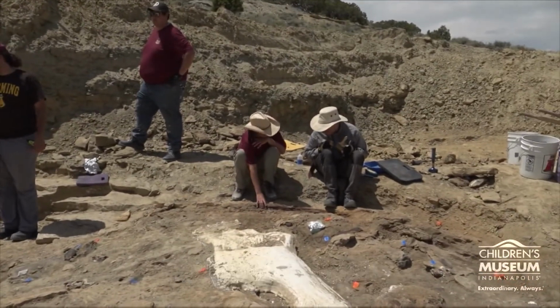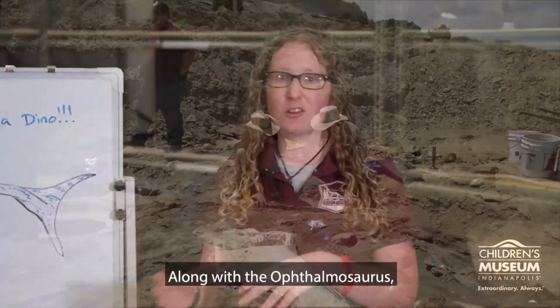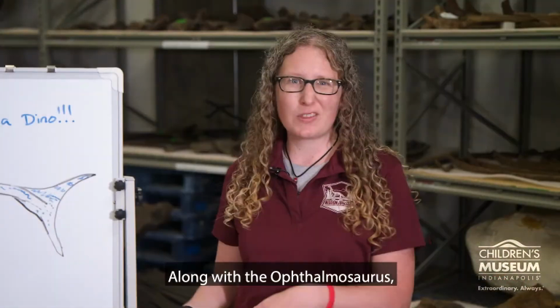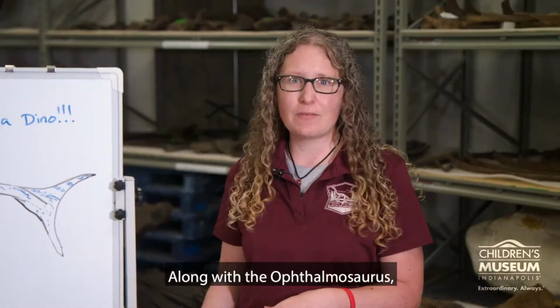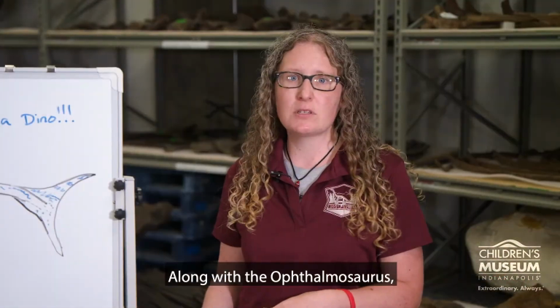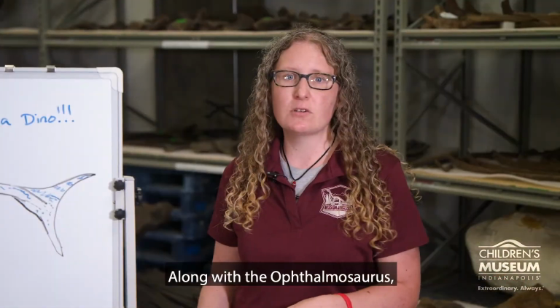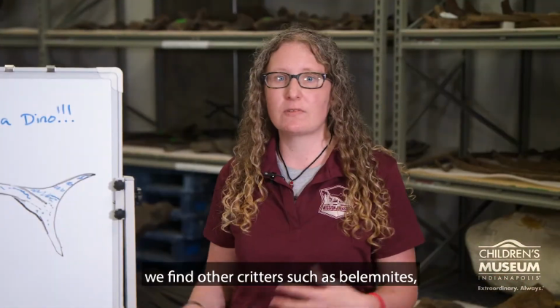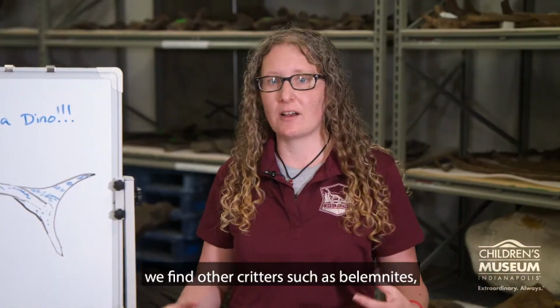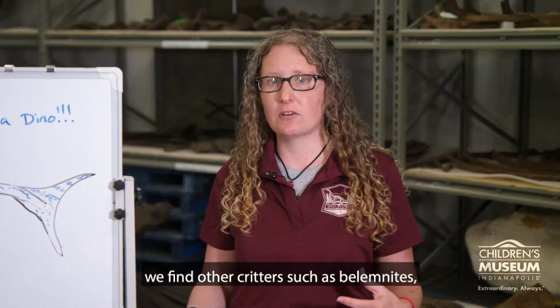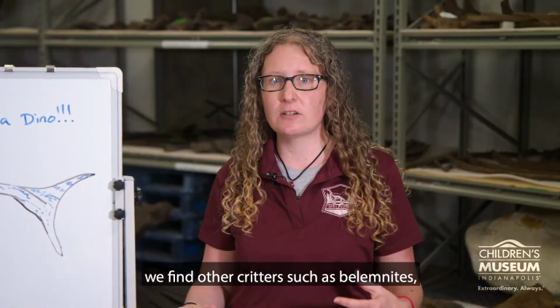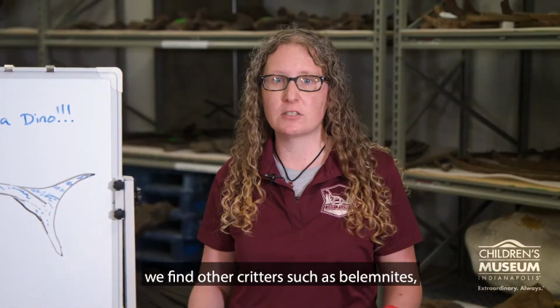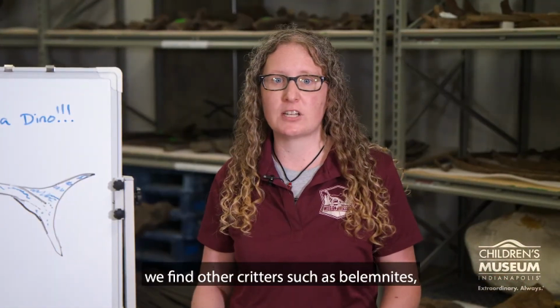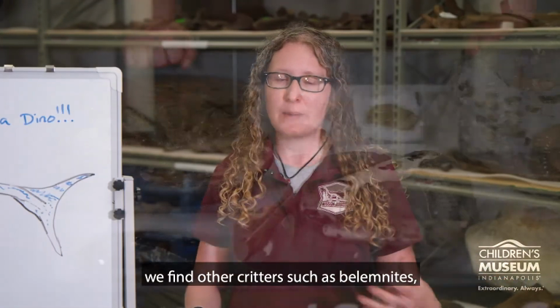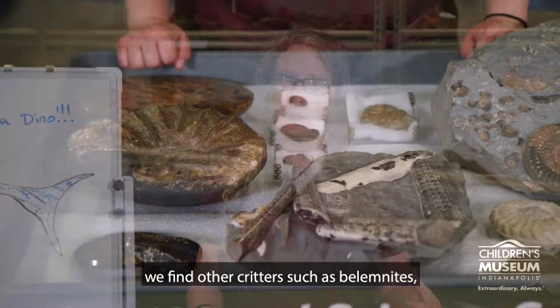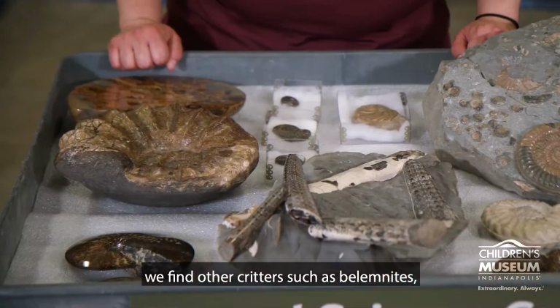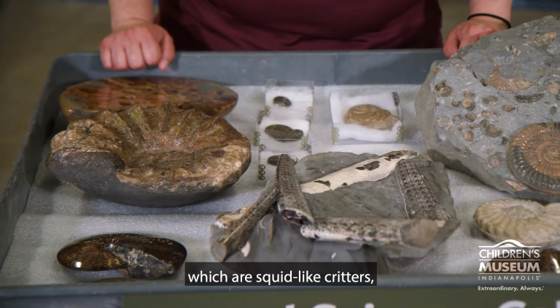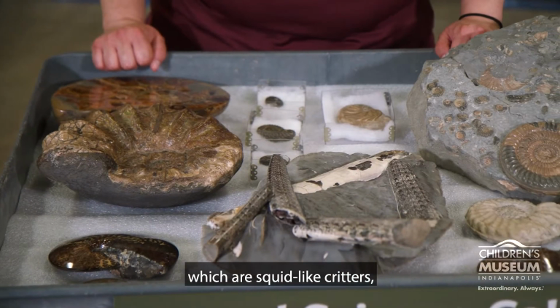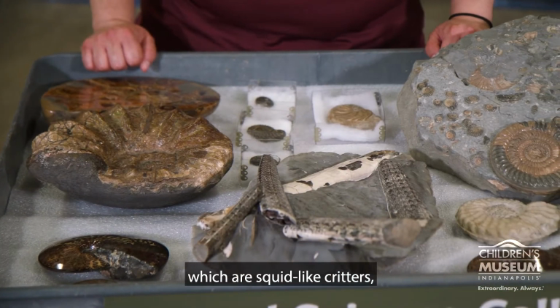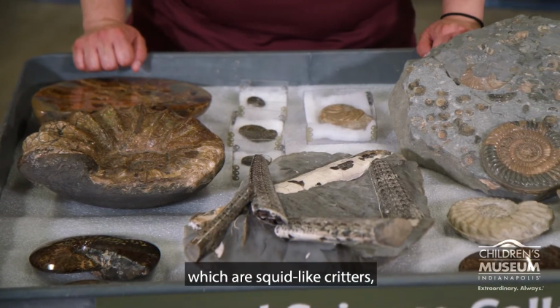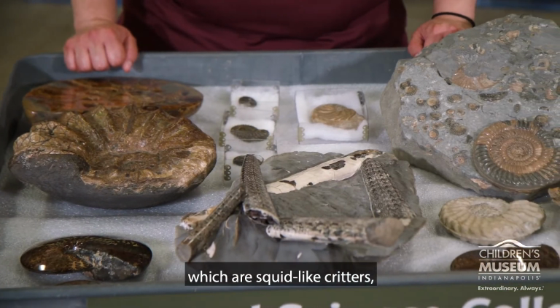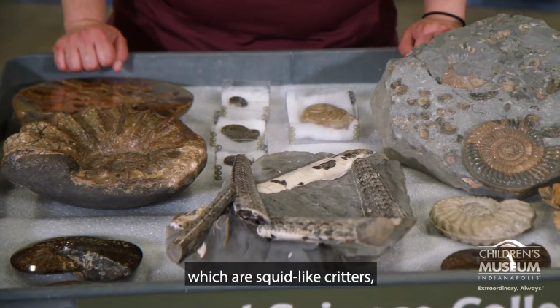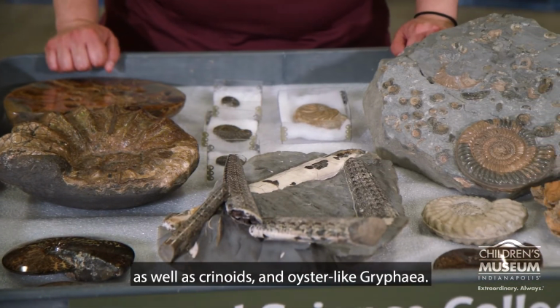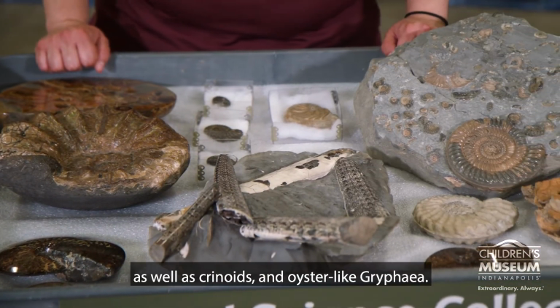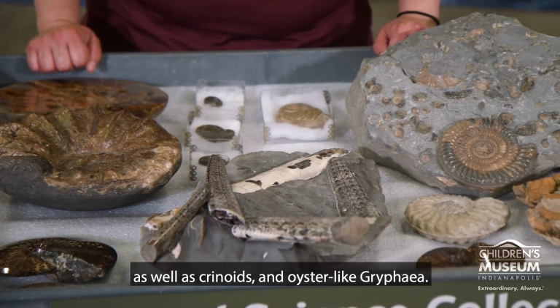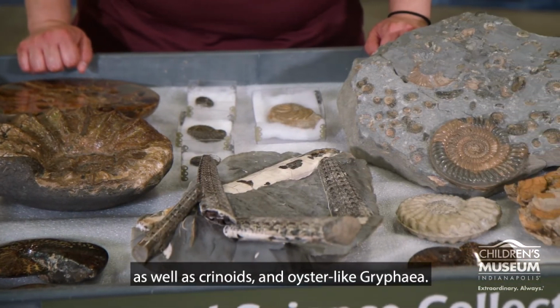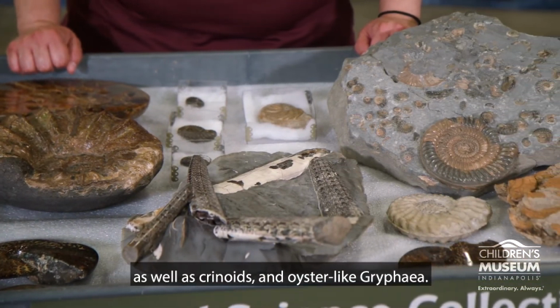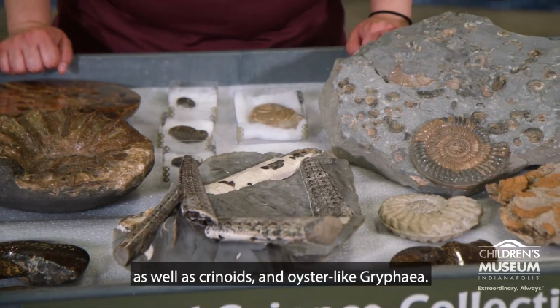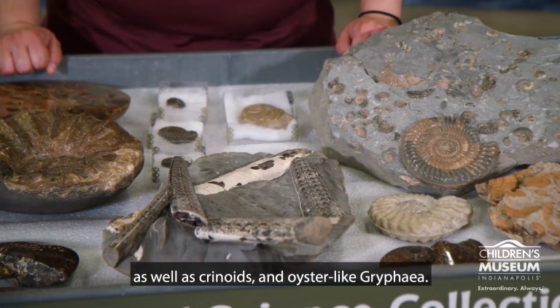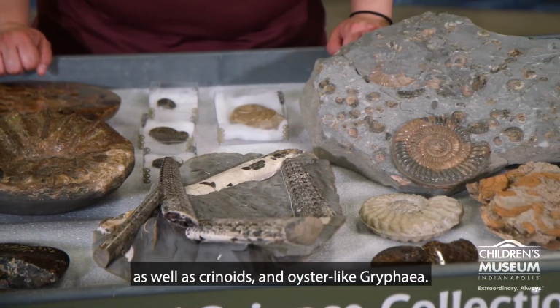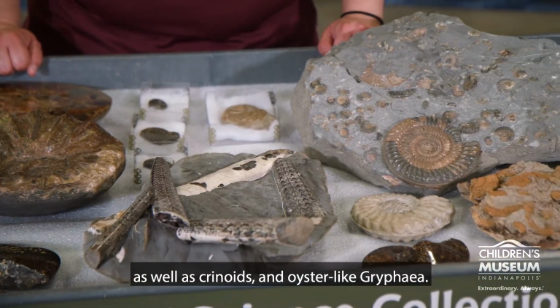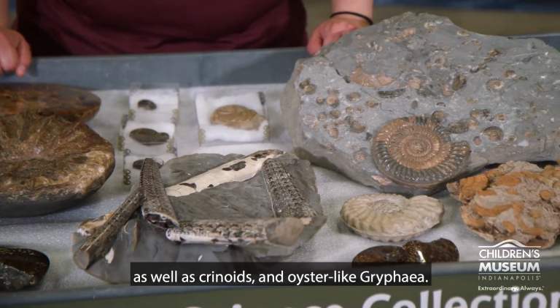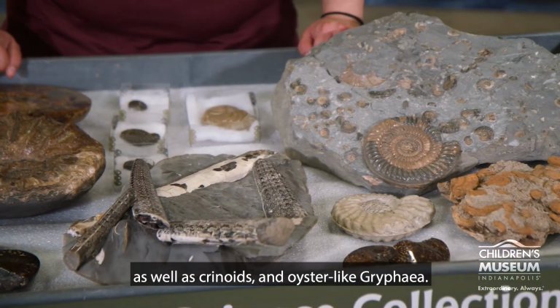Along with the Ophthalmosaurus, we find other critters such as belemnites, which are squid-like critters, as well as crinoids and oyster-like Gryphaea.